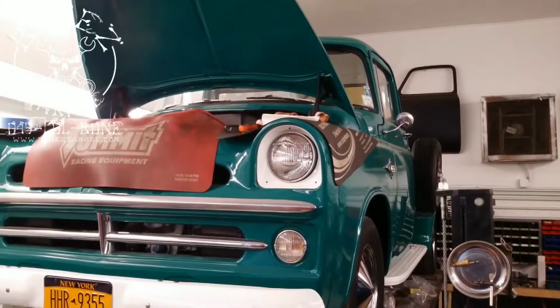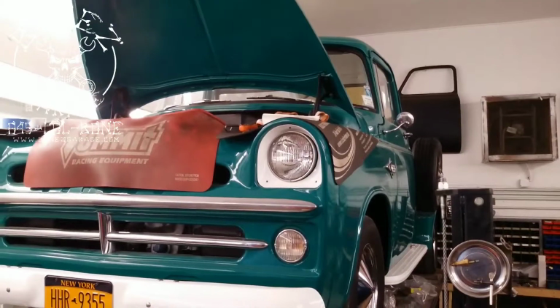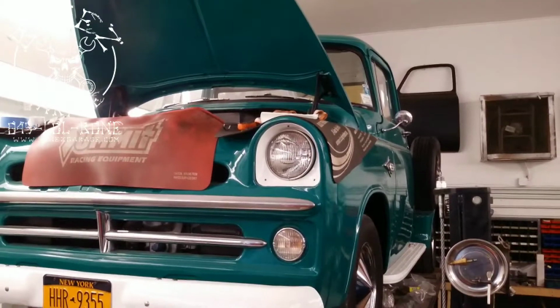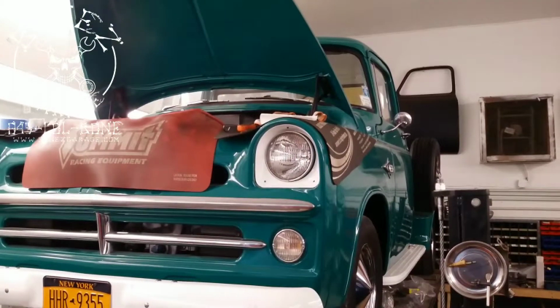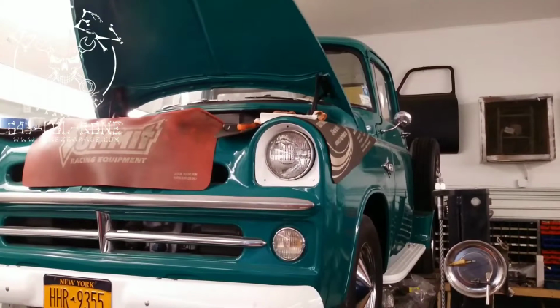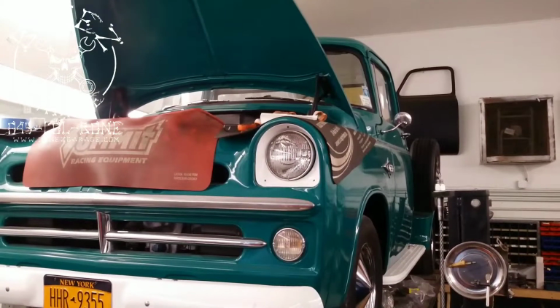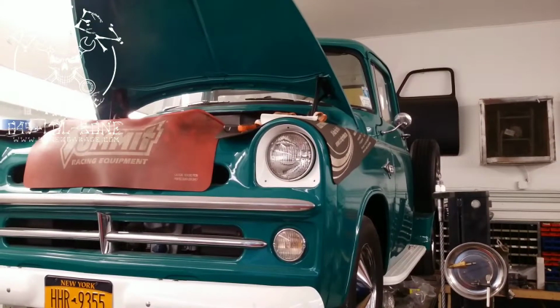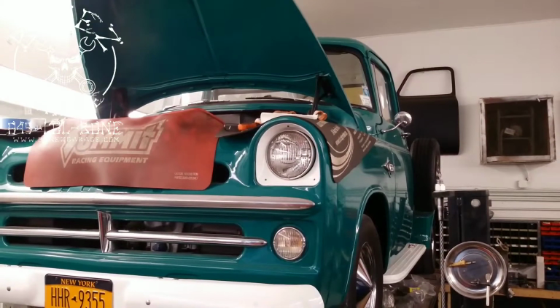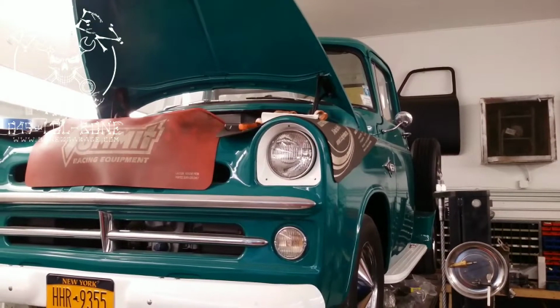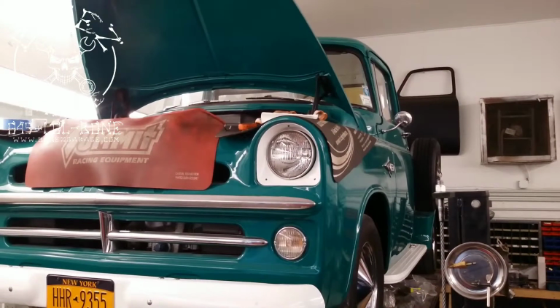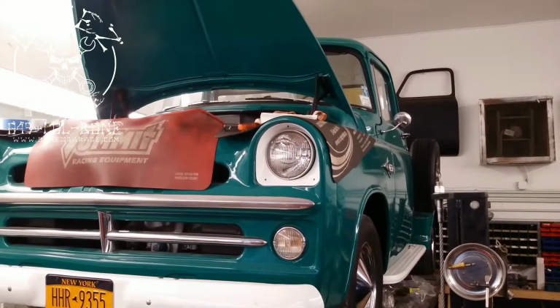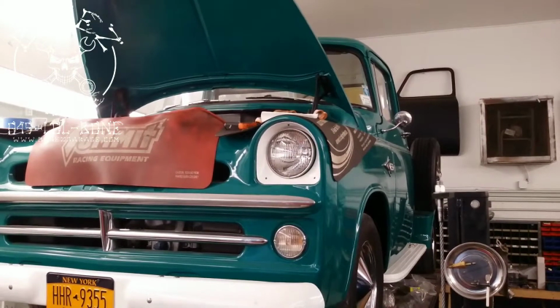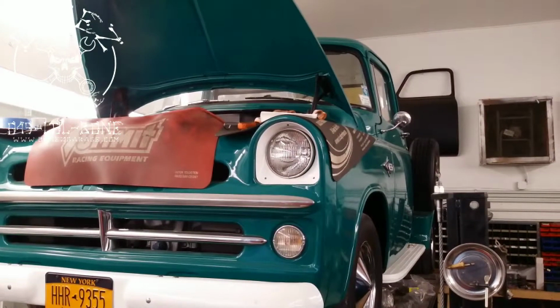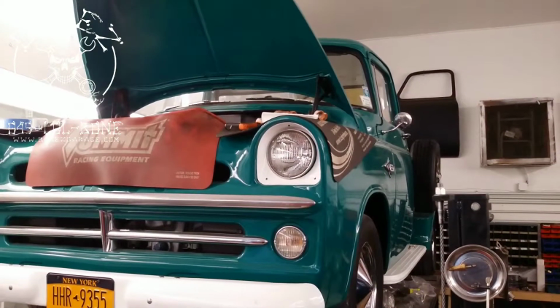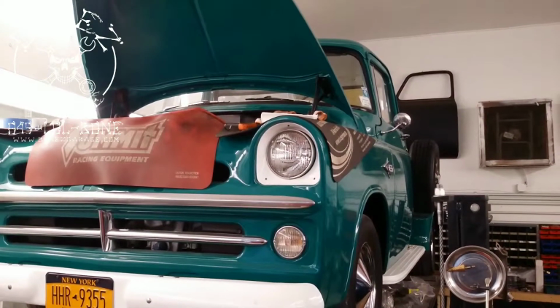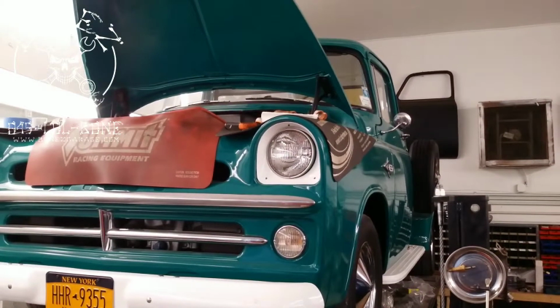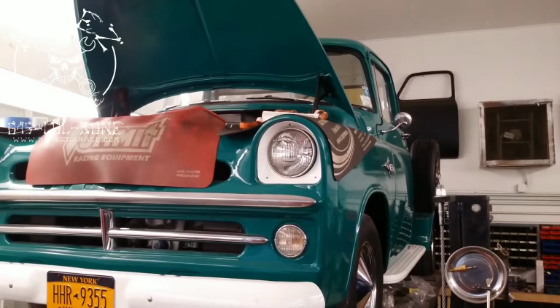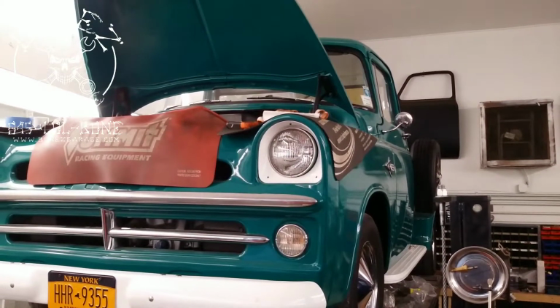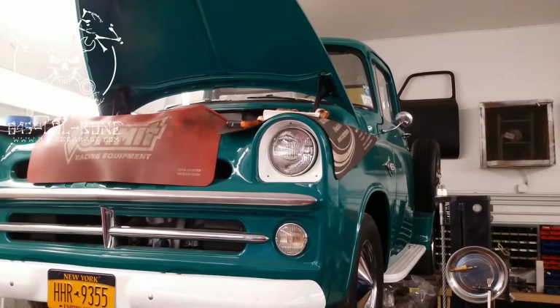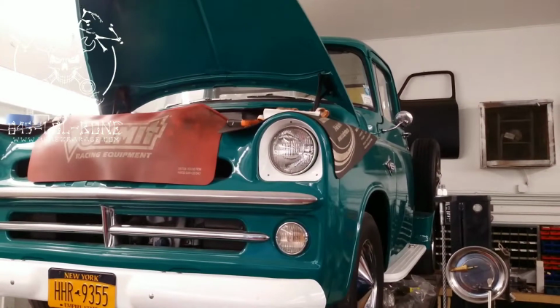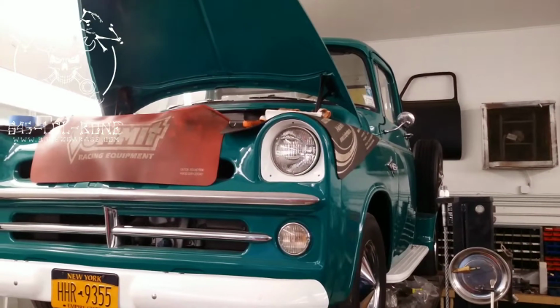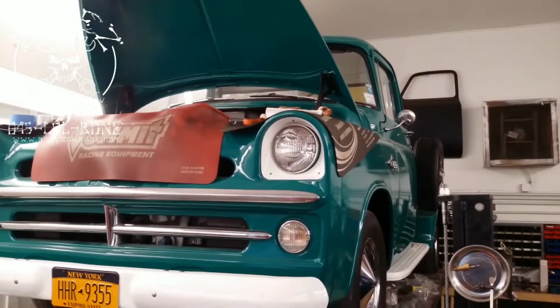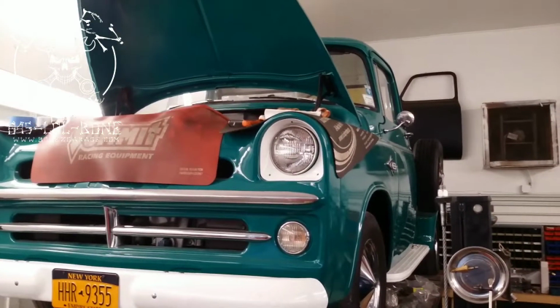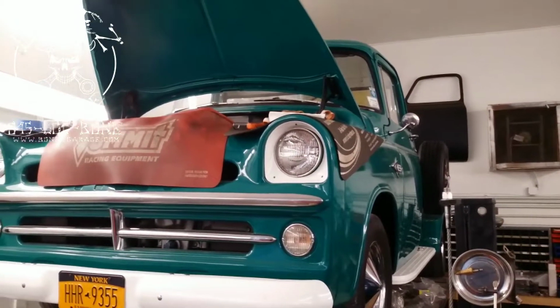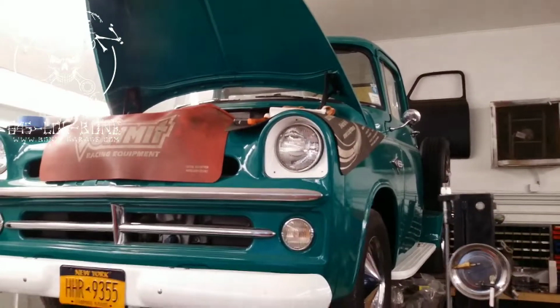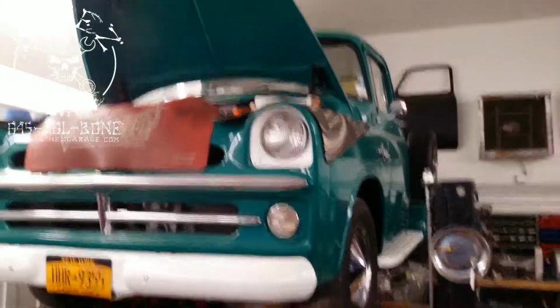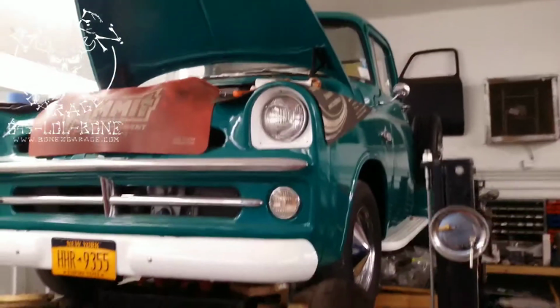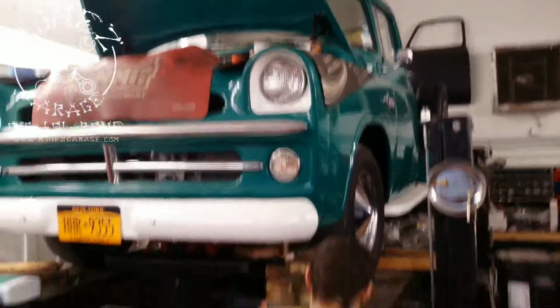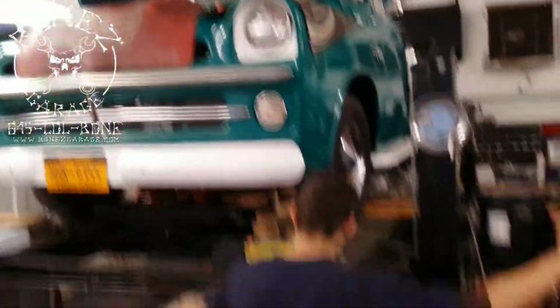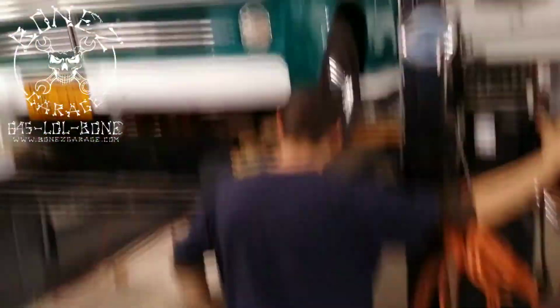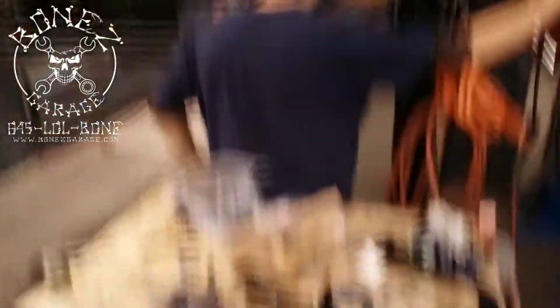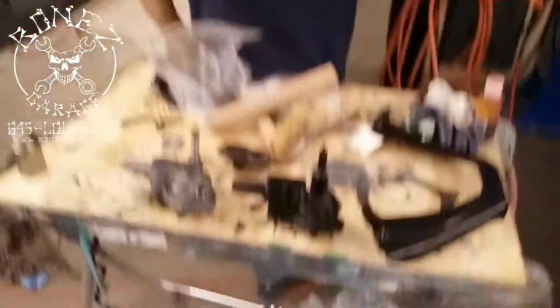Bones here, Bones Garage. Just giving the update on the 1957 Dodge D100.